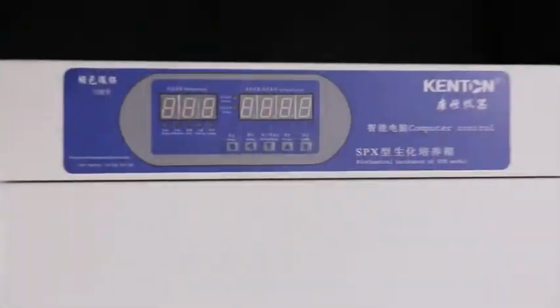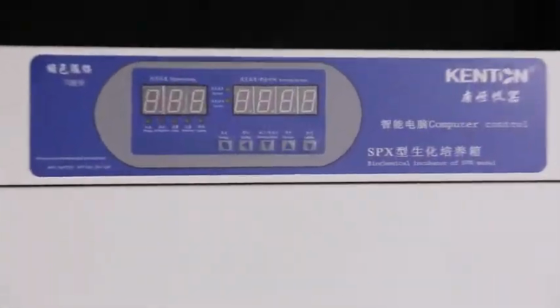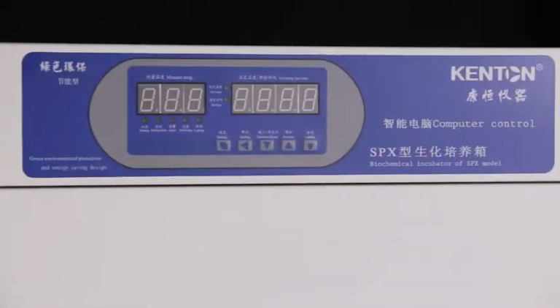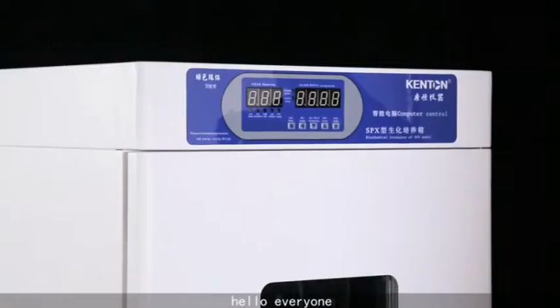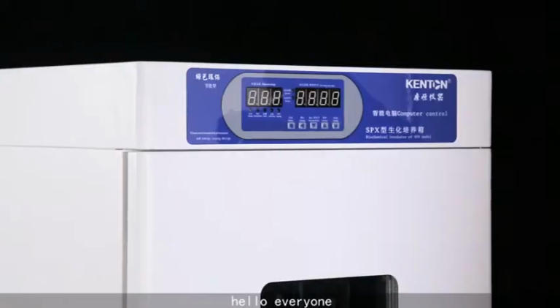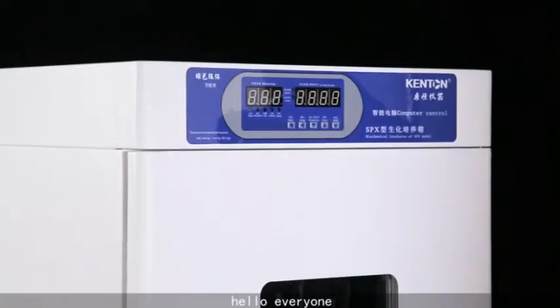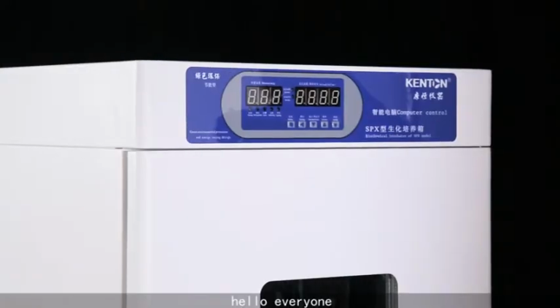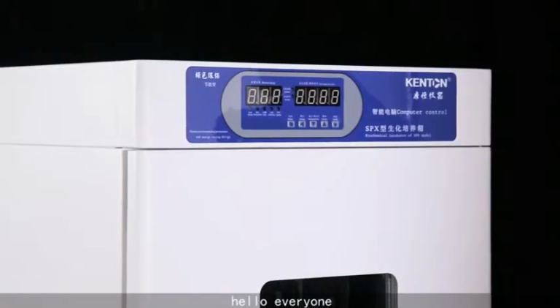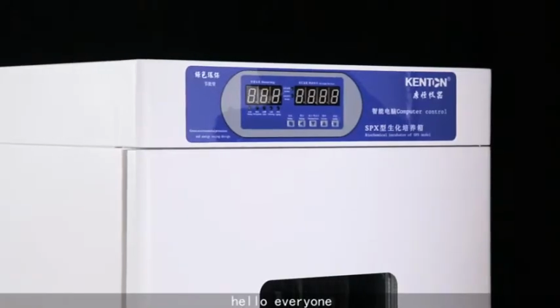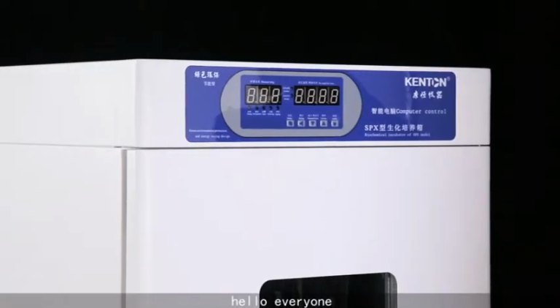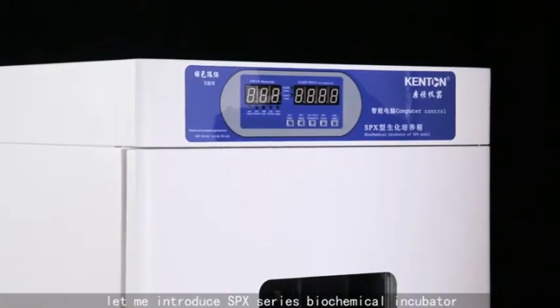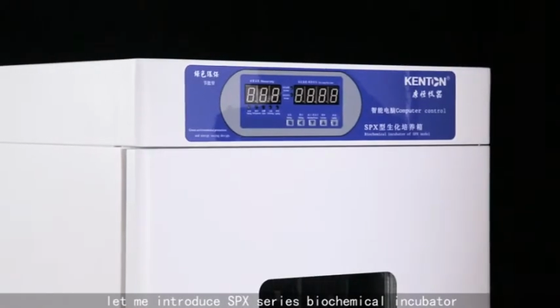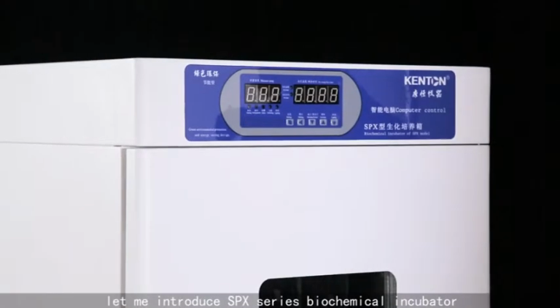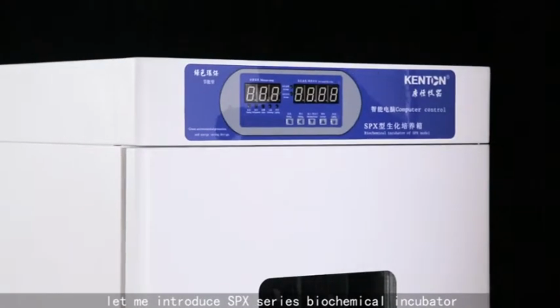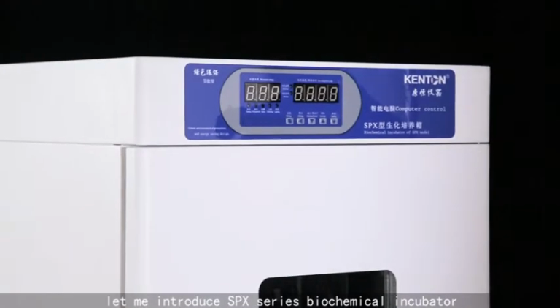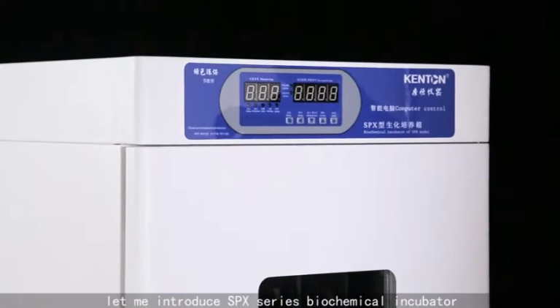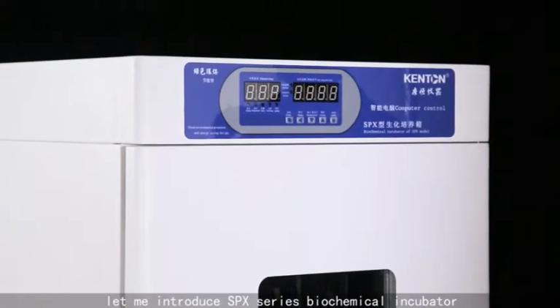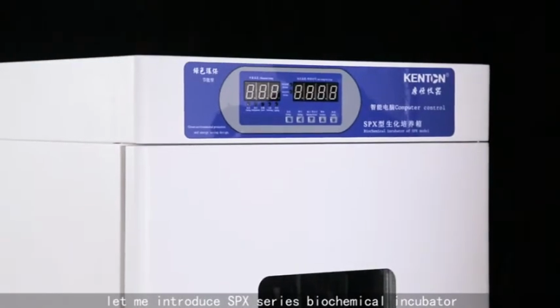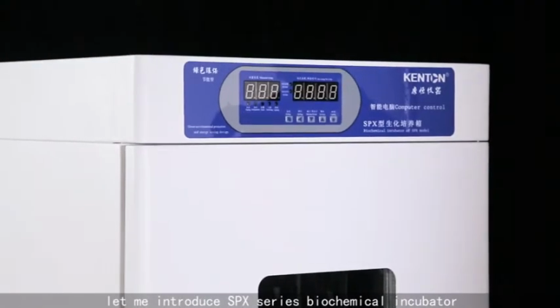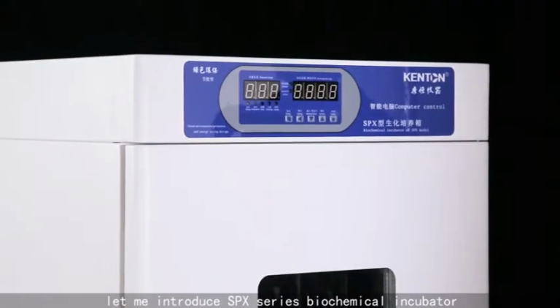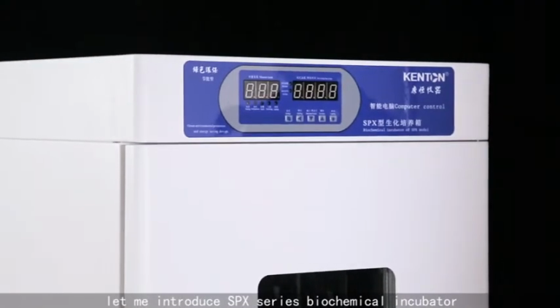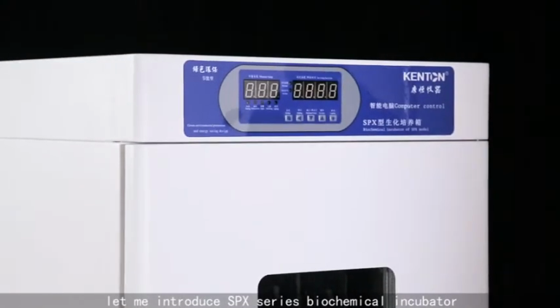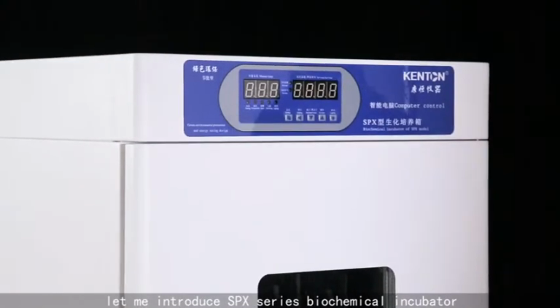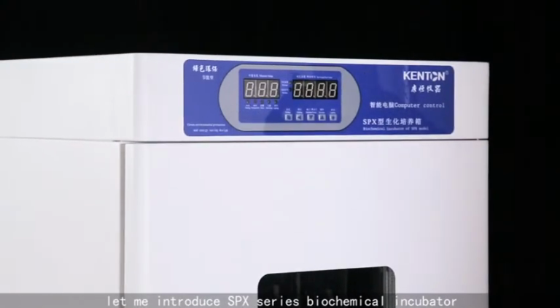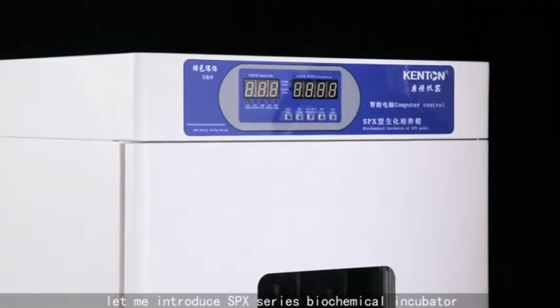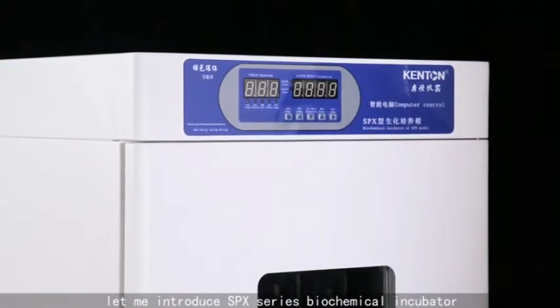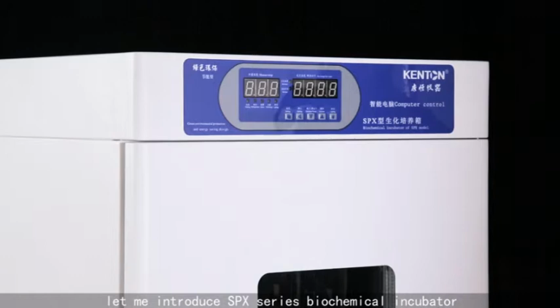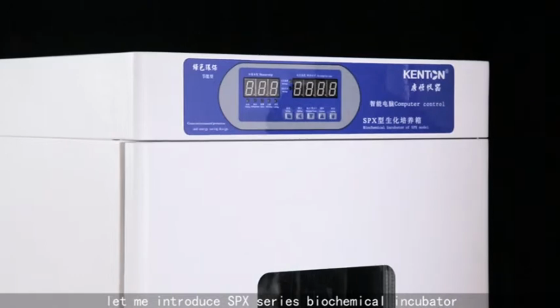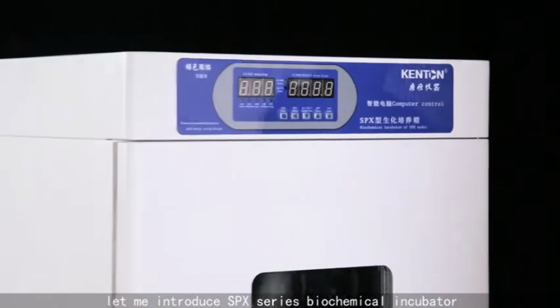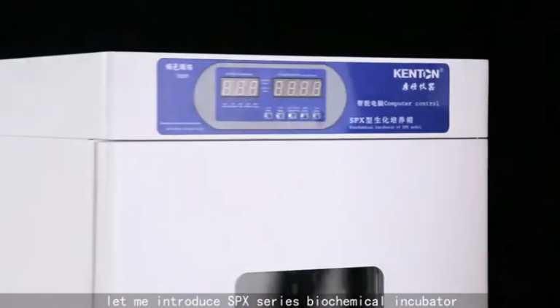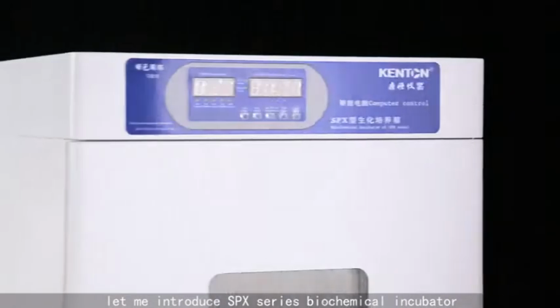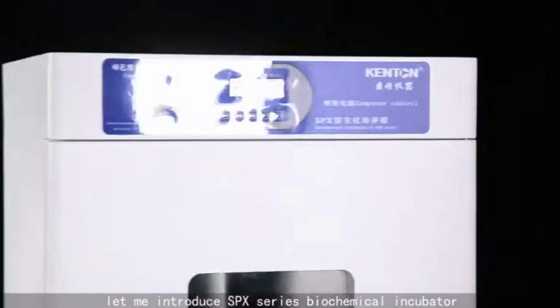Hello everyone, let me introduce the SPX series biochemical incubator.